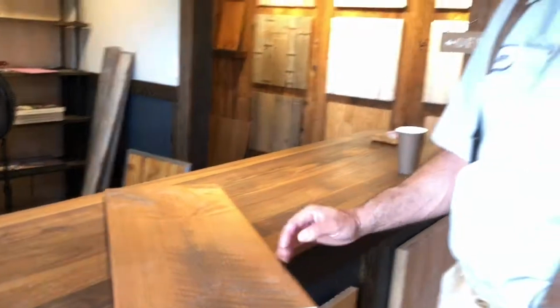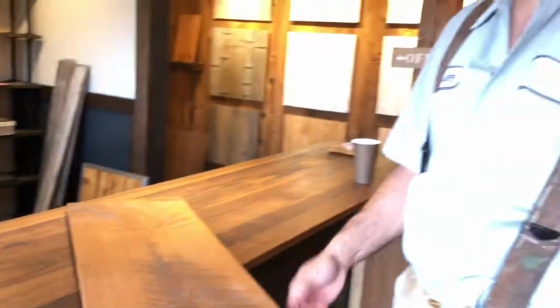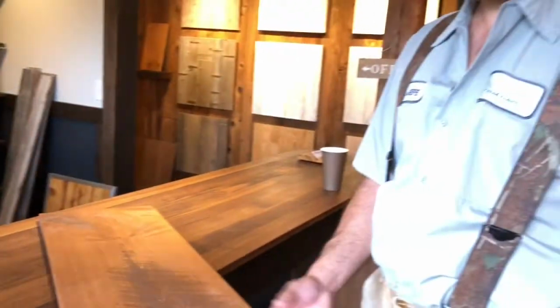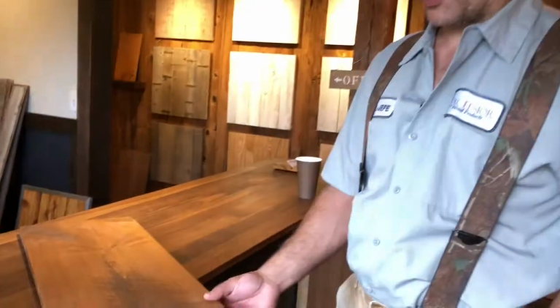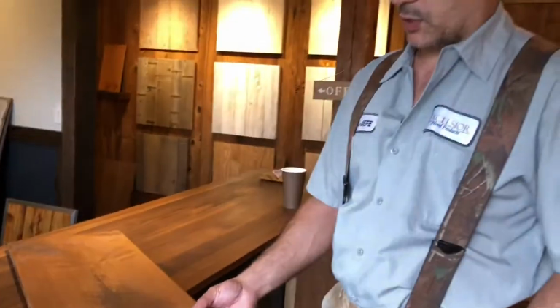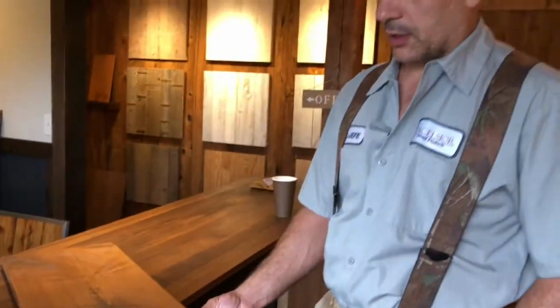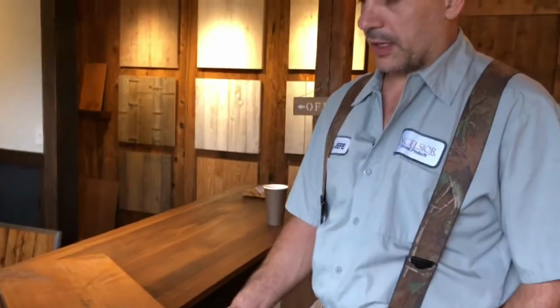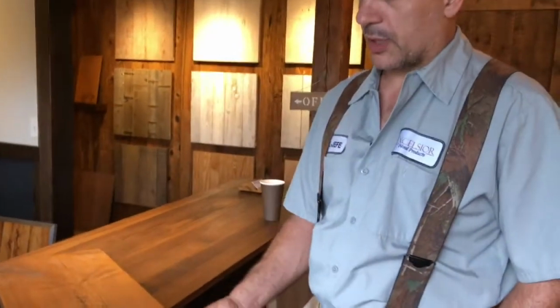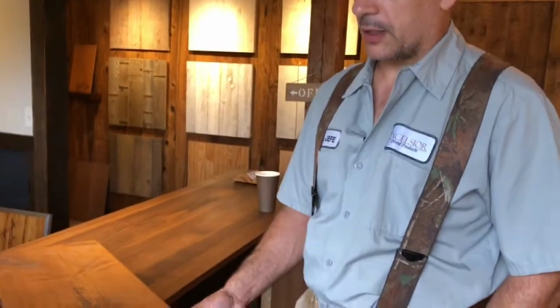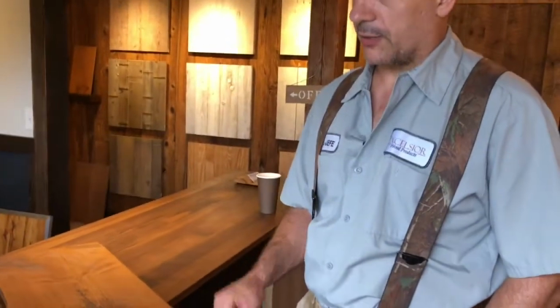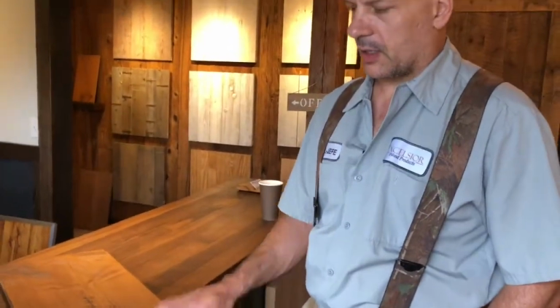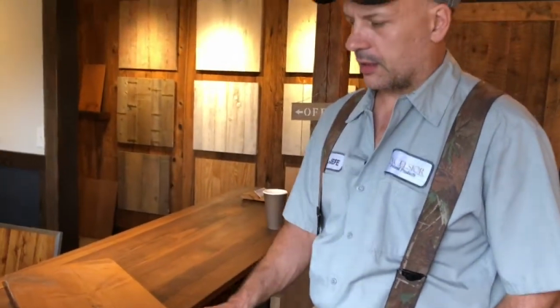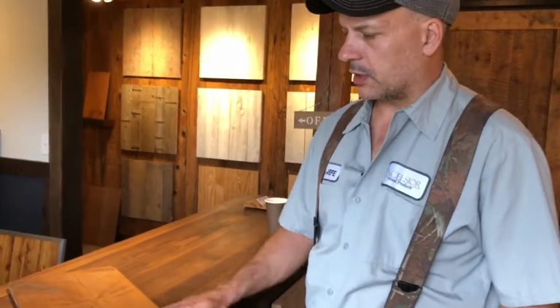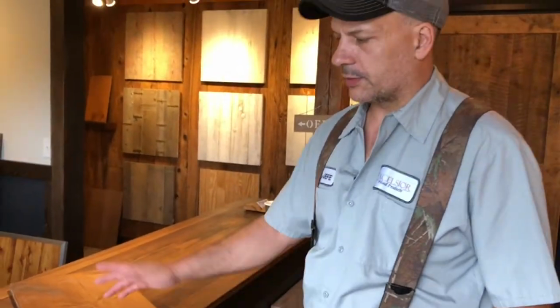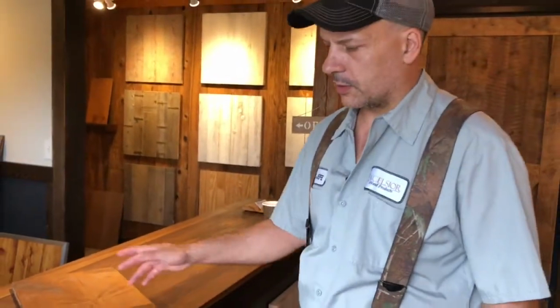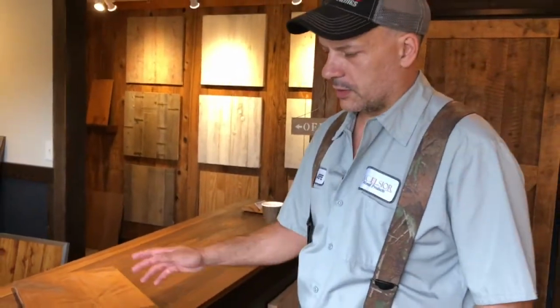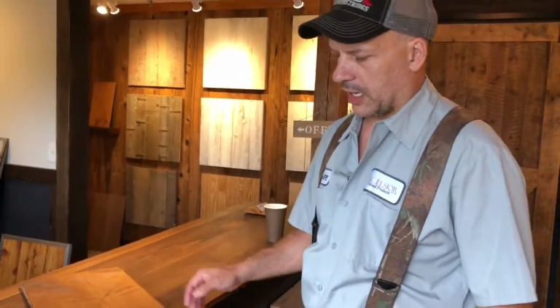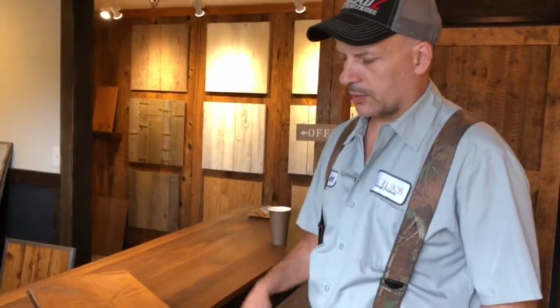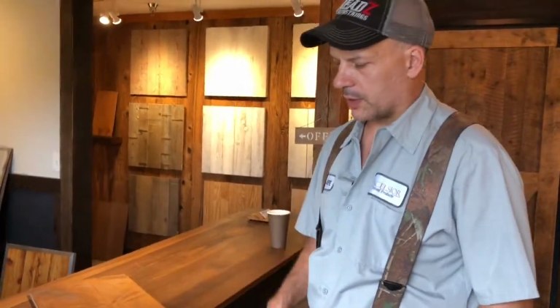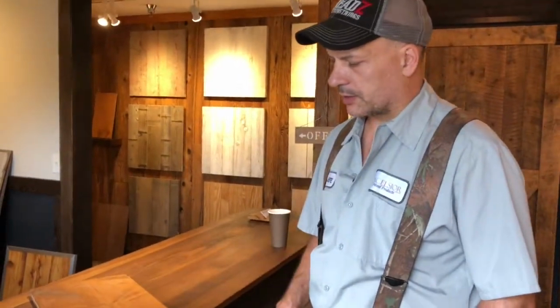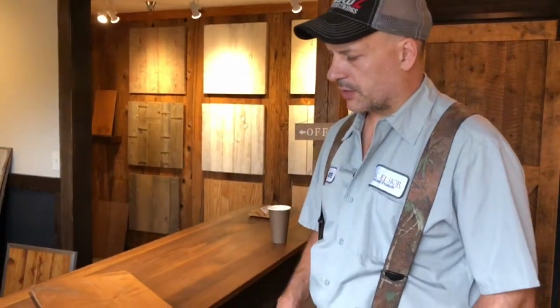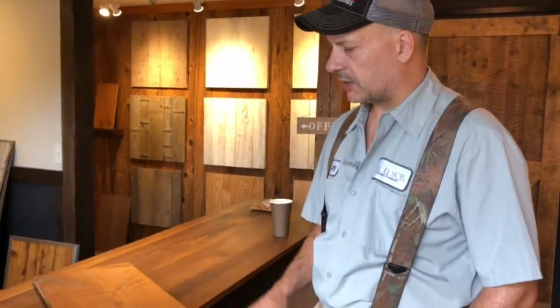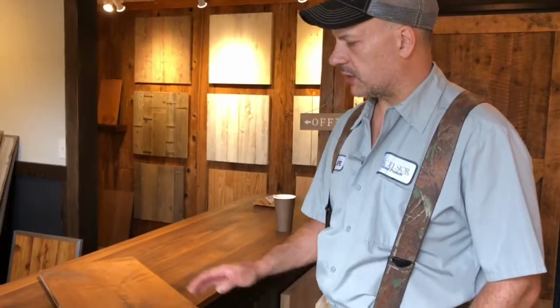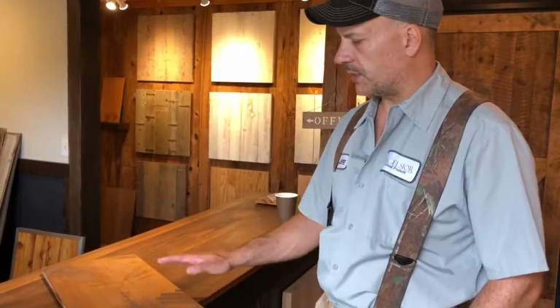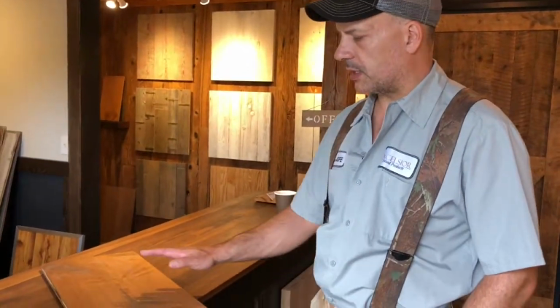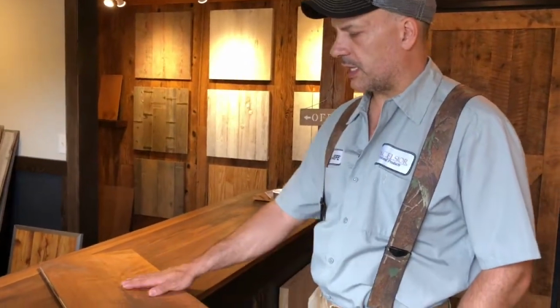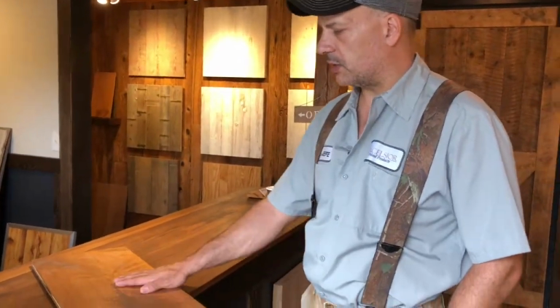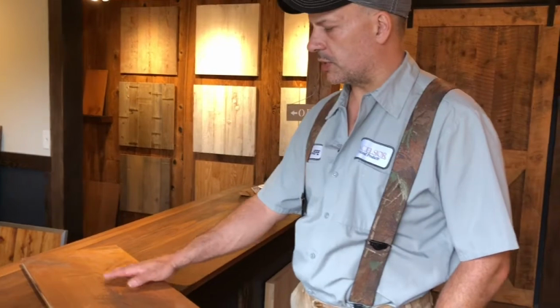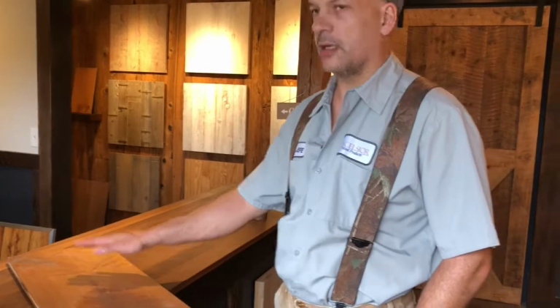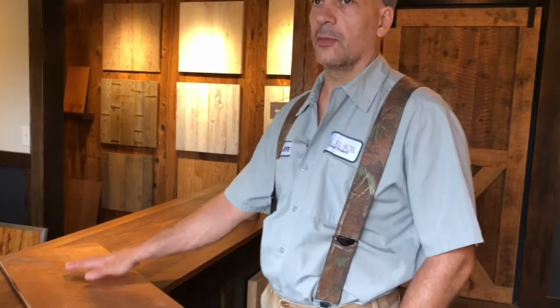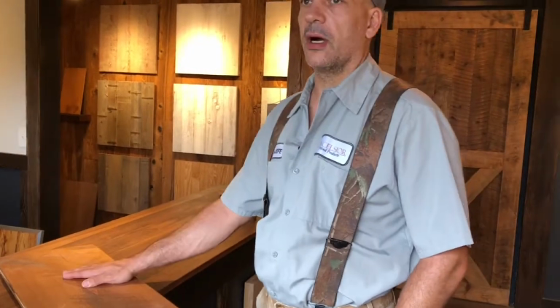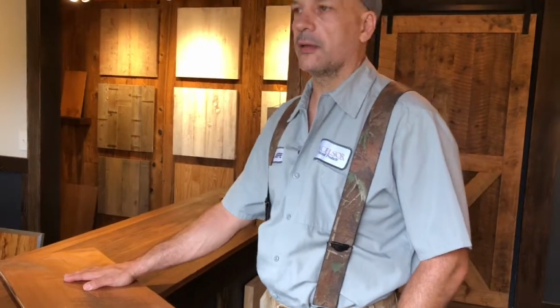We have a custom color and a polyurethane on this. We also do hand rubbed oils and things. I like this particular product.